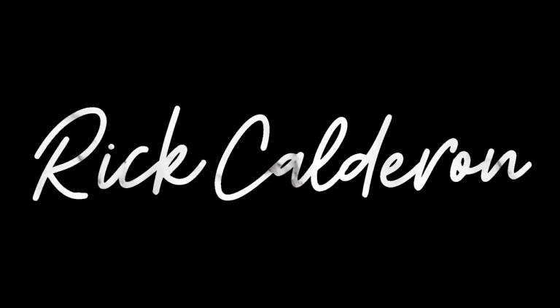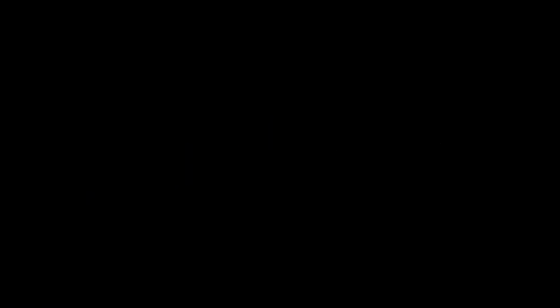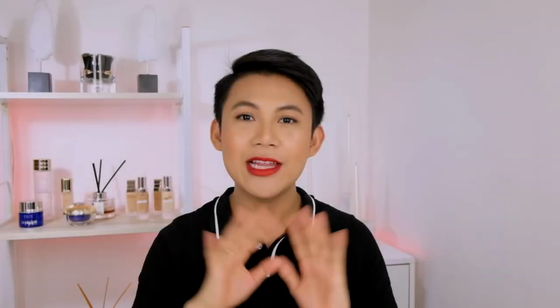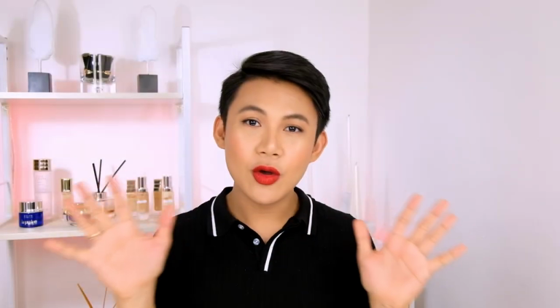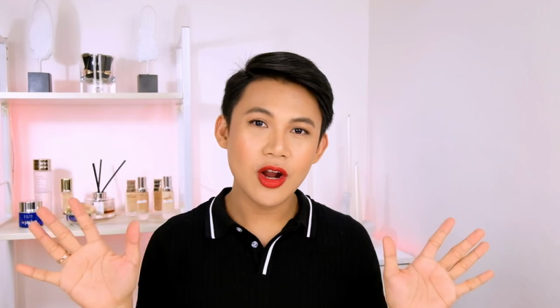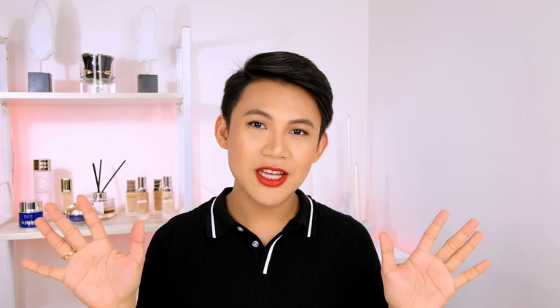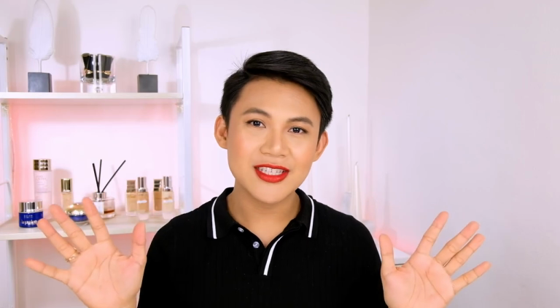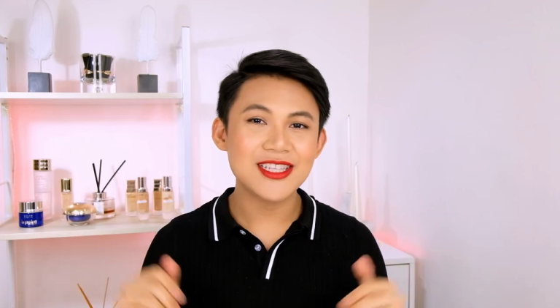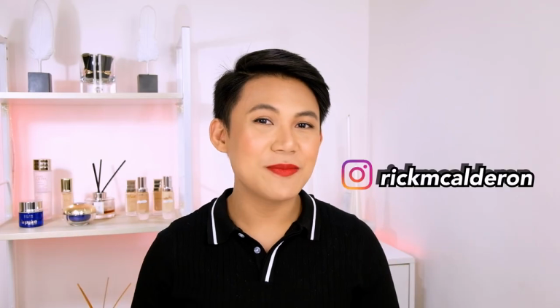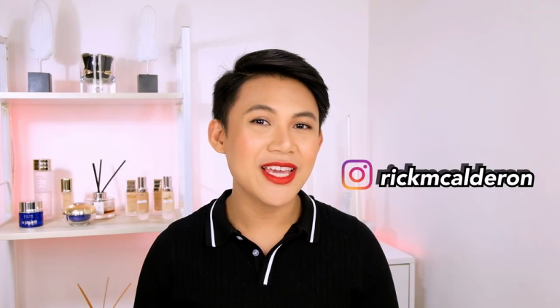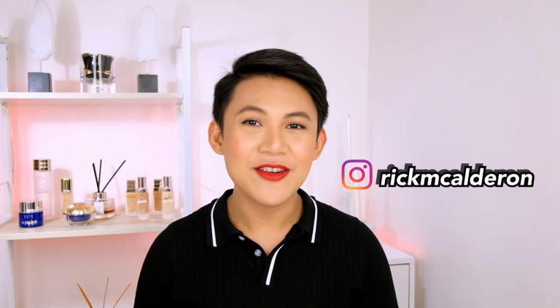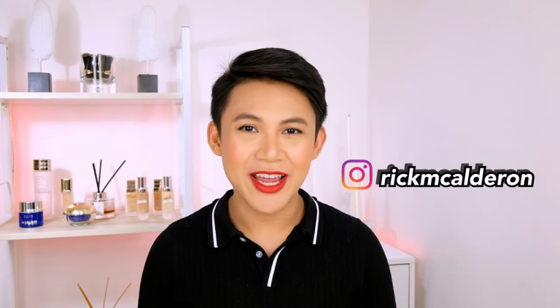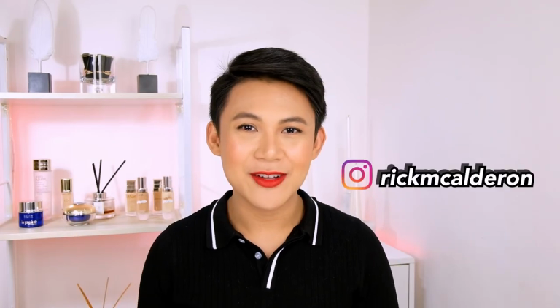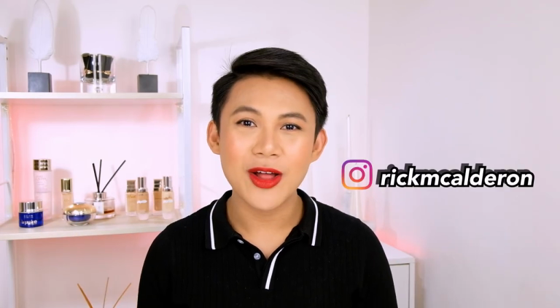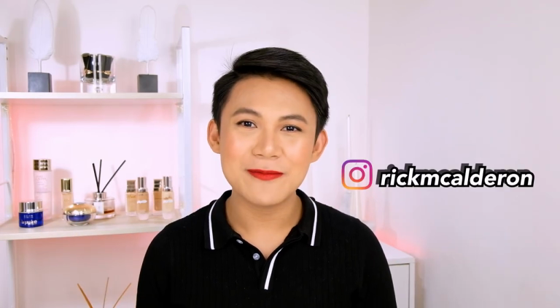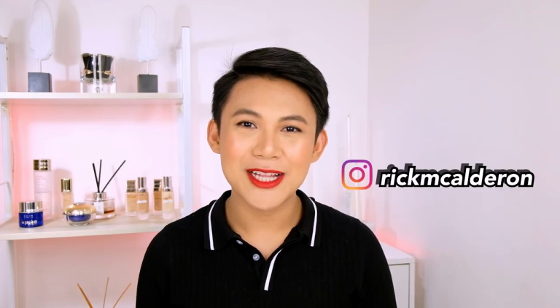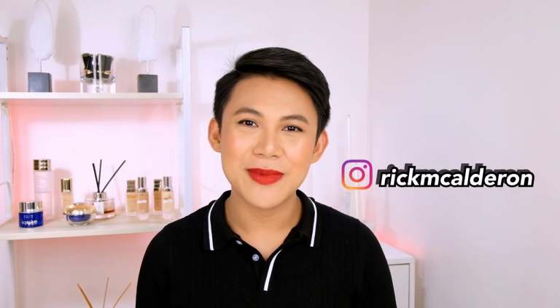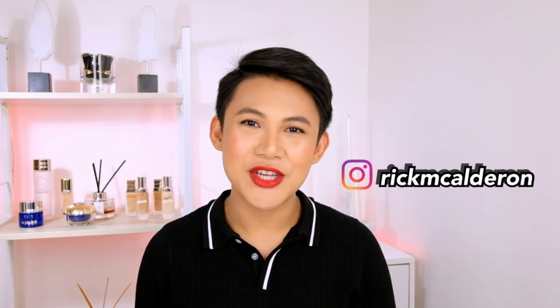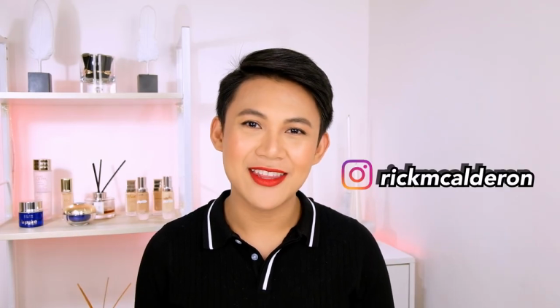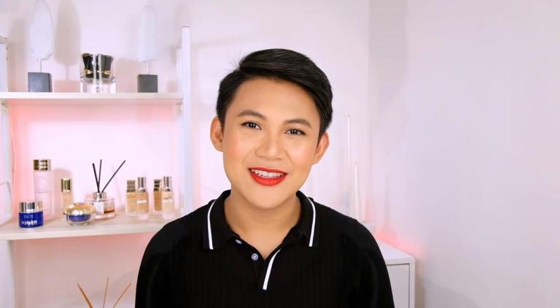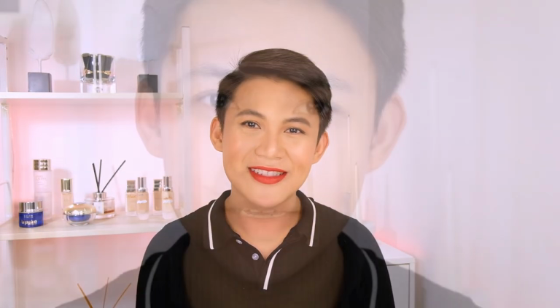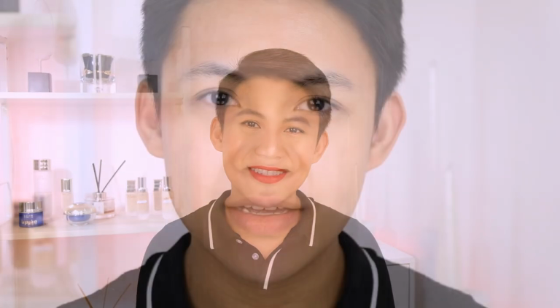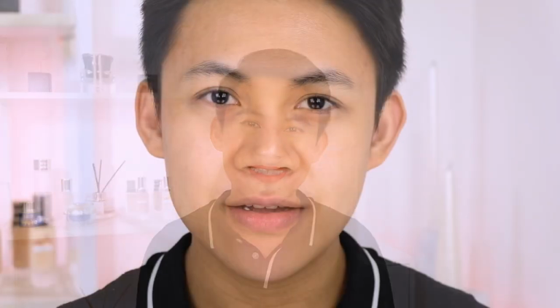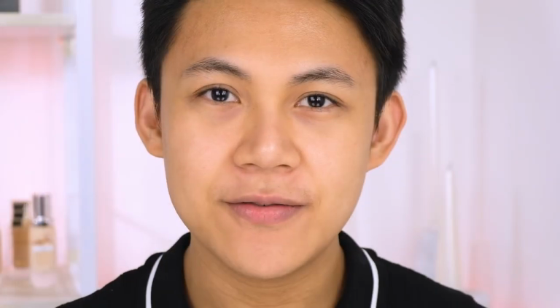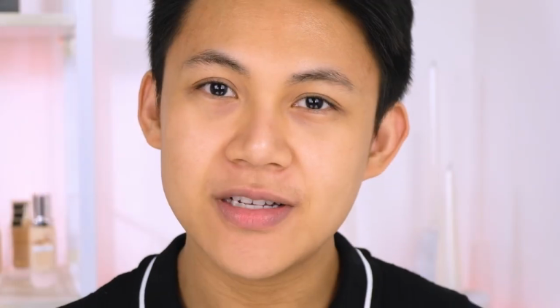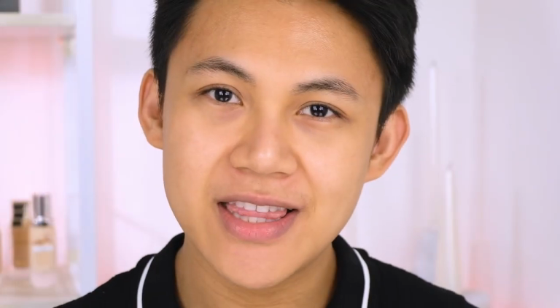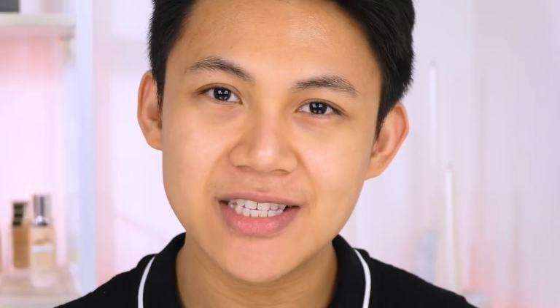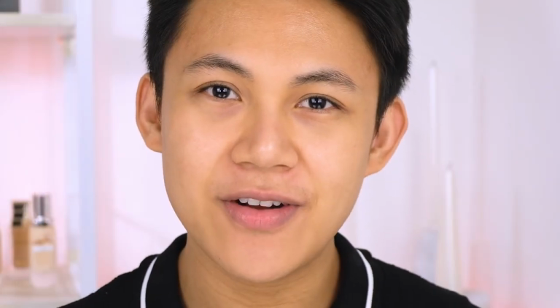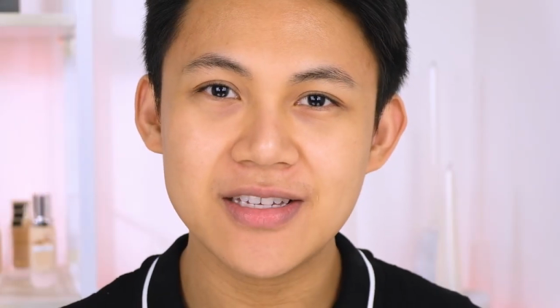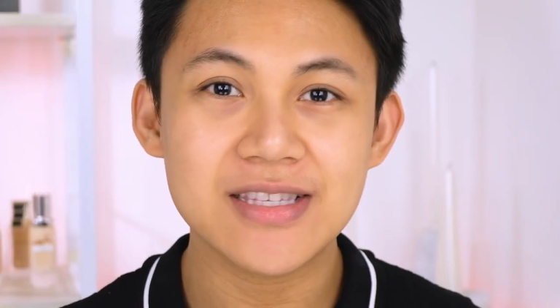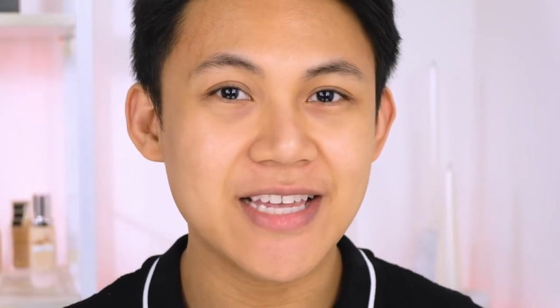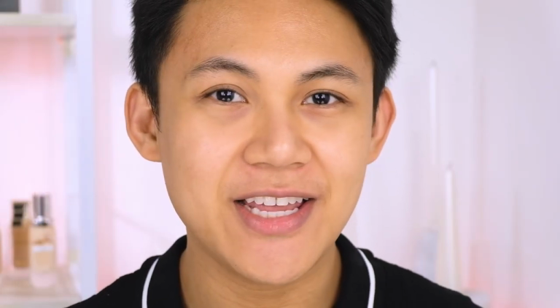Hello gorgeous! It's me, Rik. Welcome back to my channel. First things first — skincare.